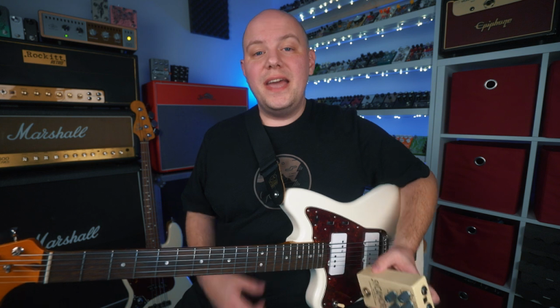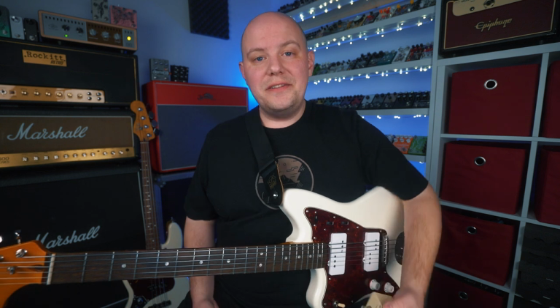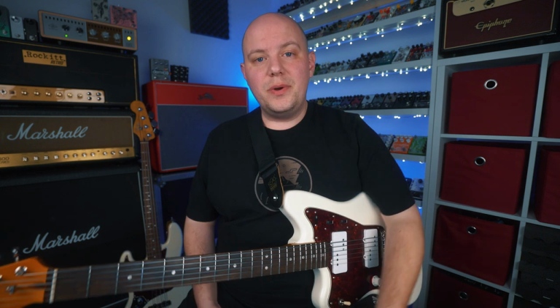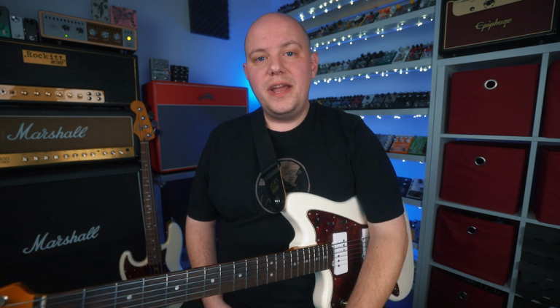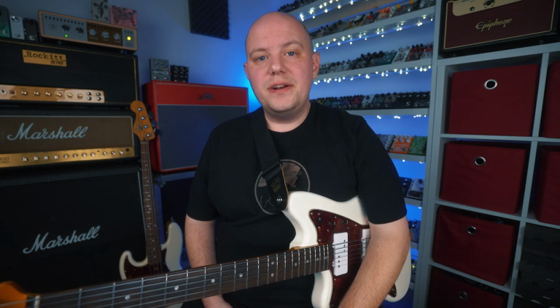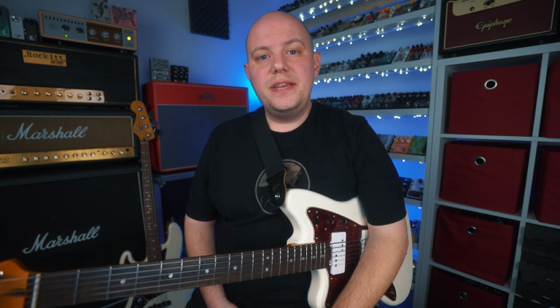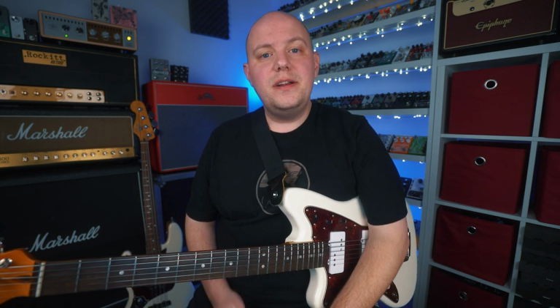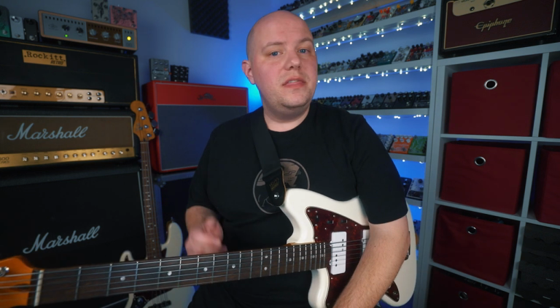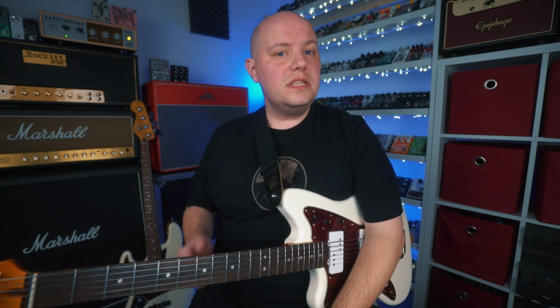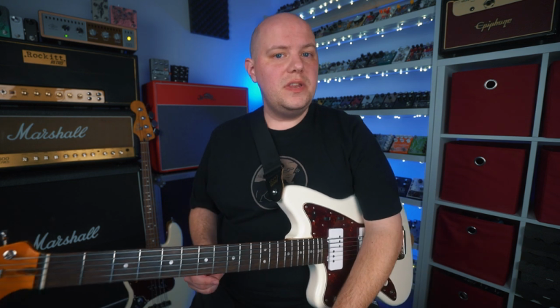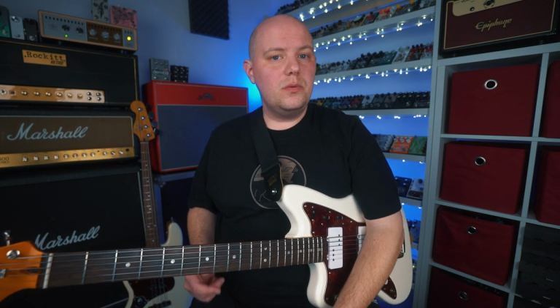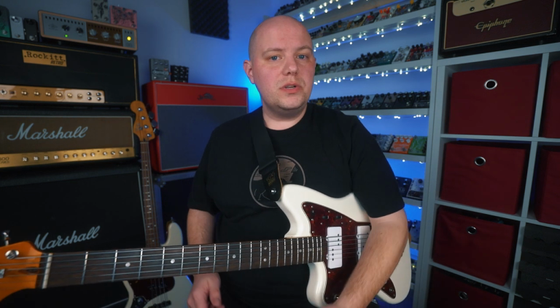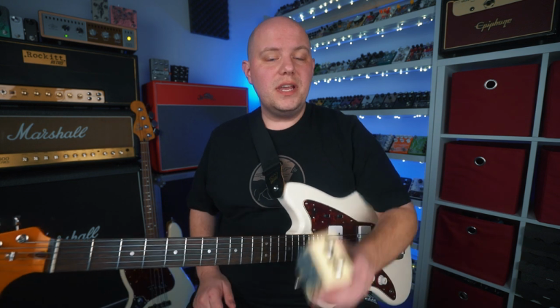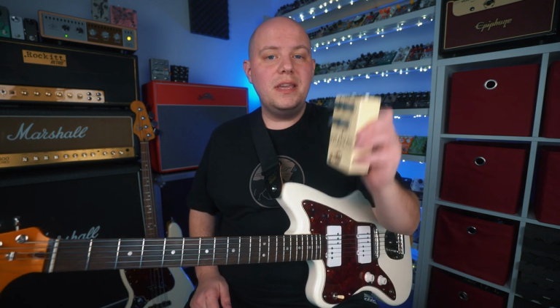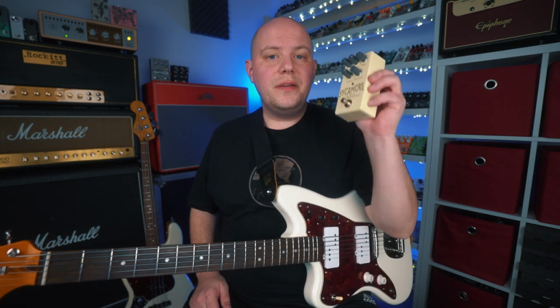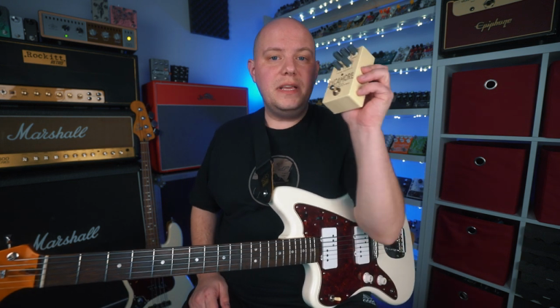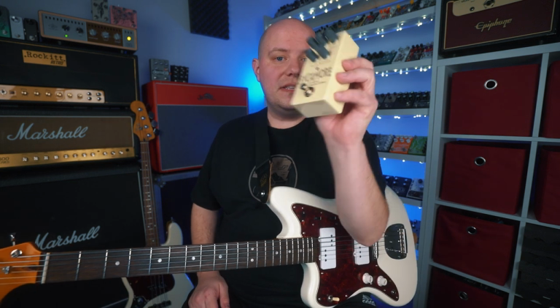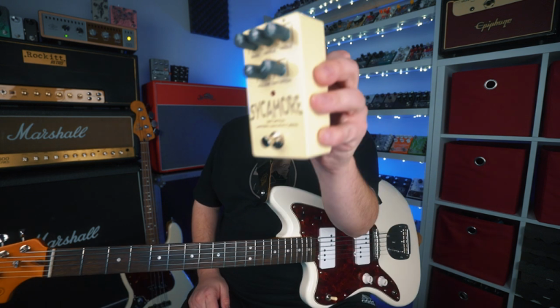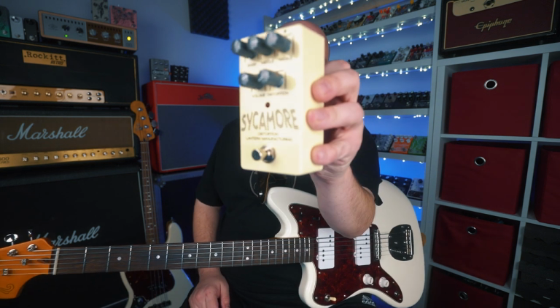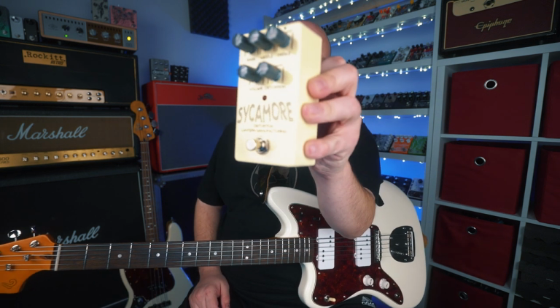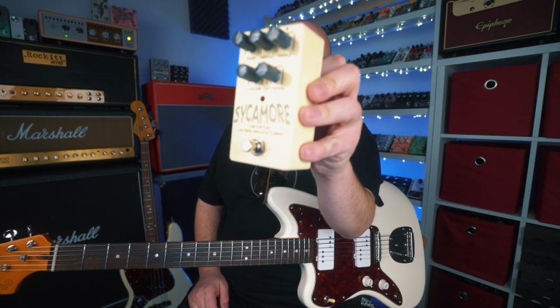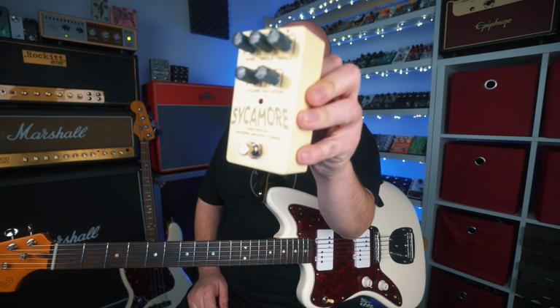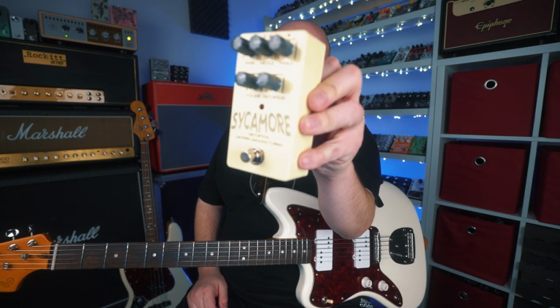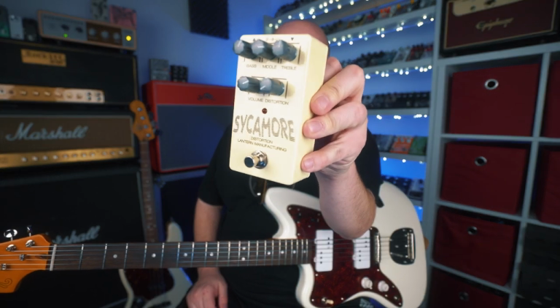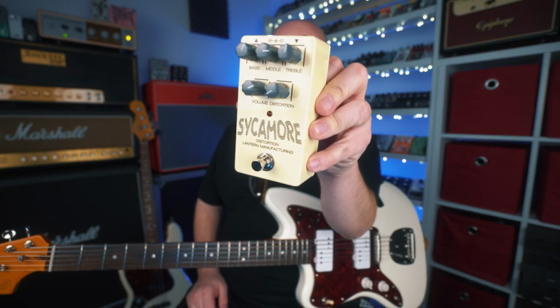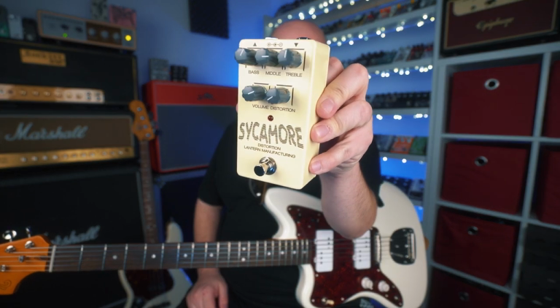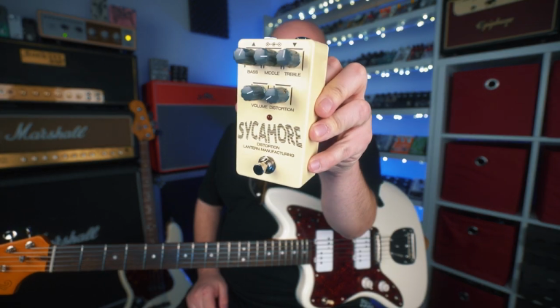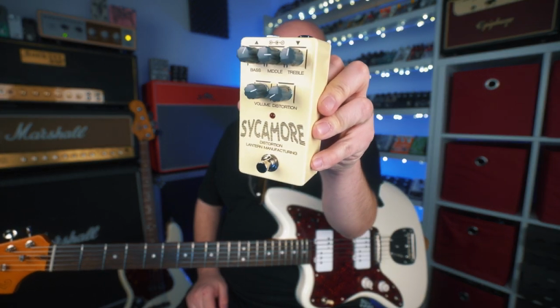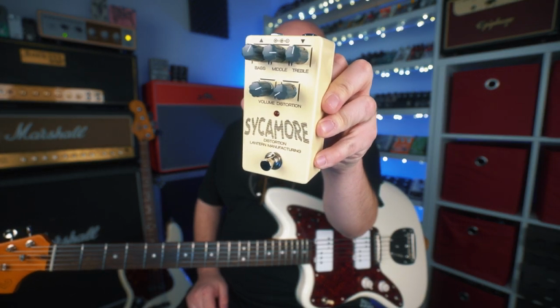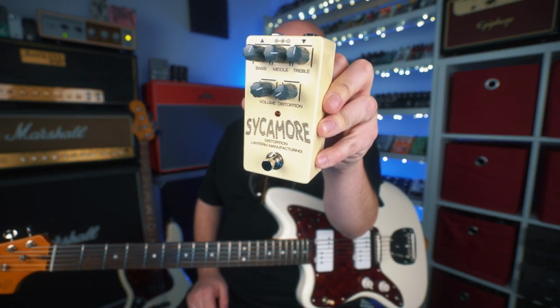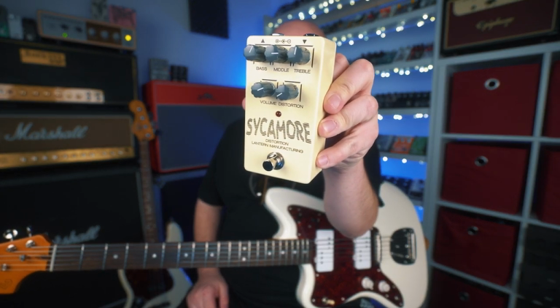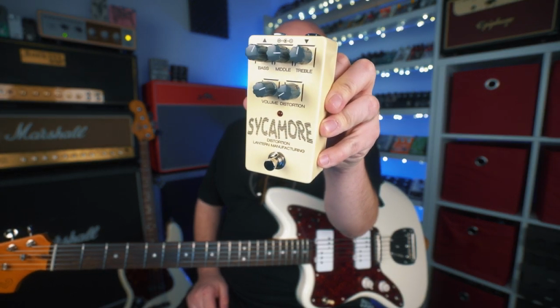Hey everyone, Eric here. In this video, we're checking out the Sycamore from Lantern Manufacturing.